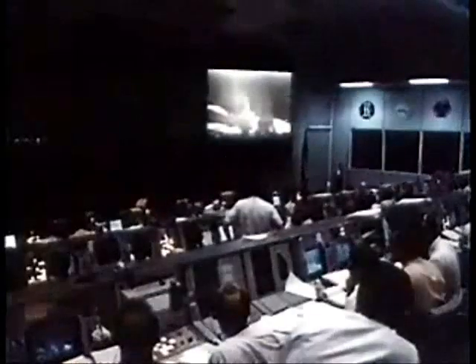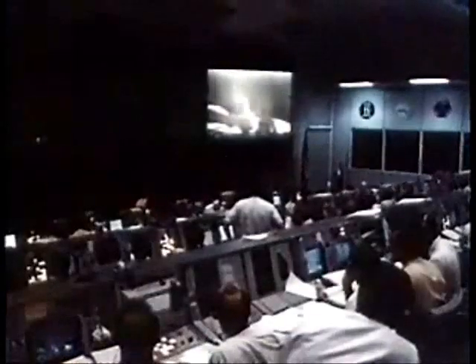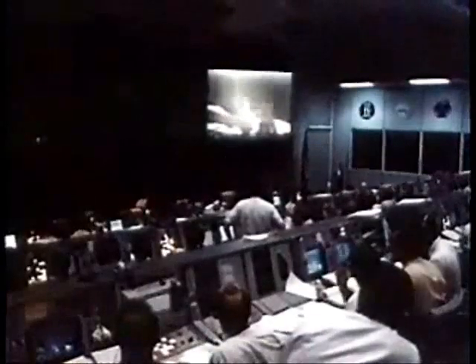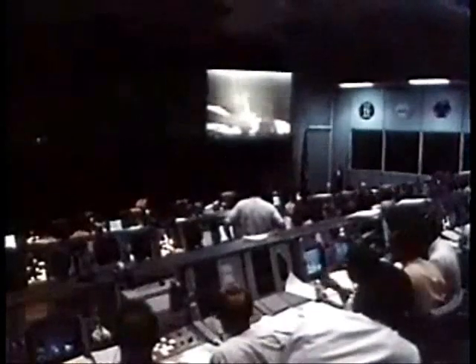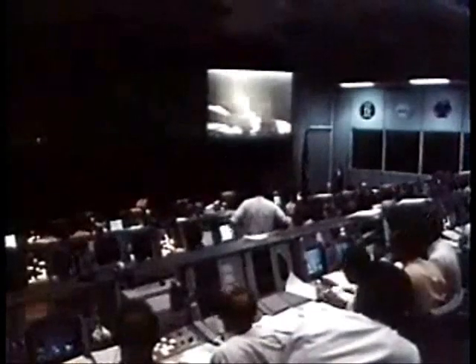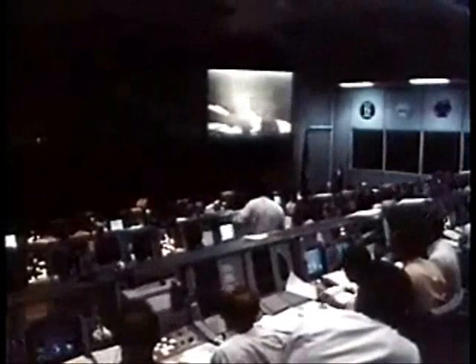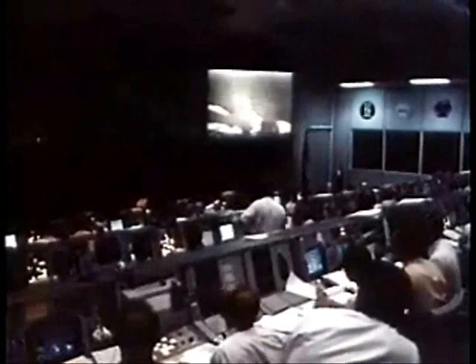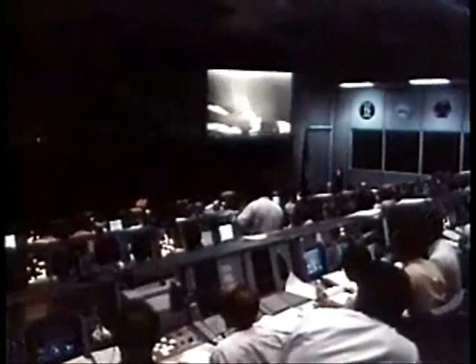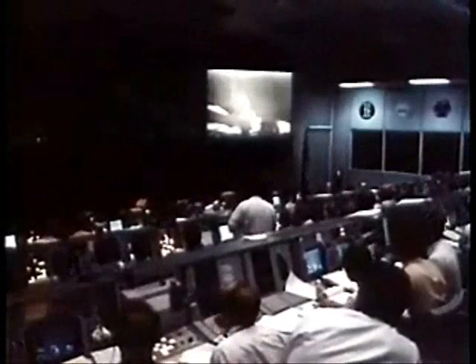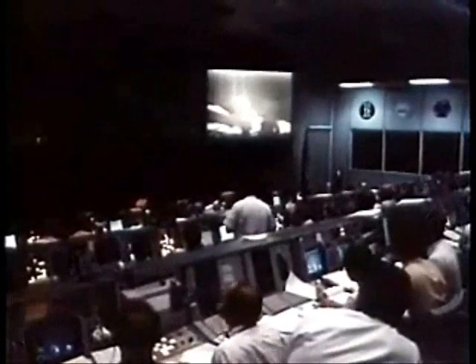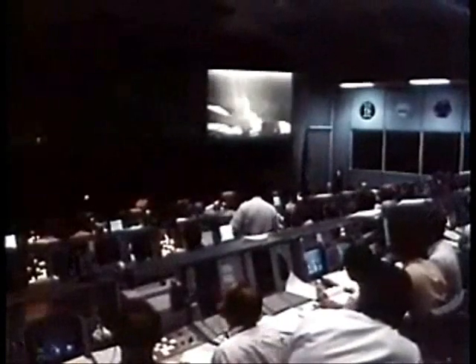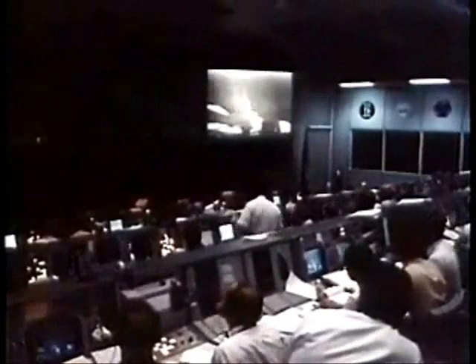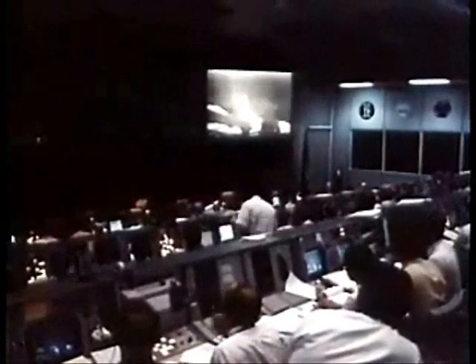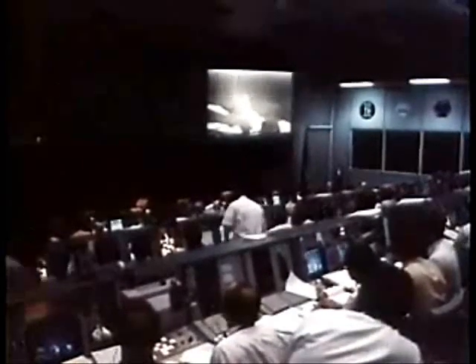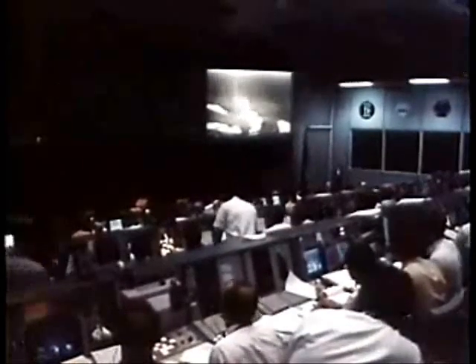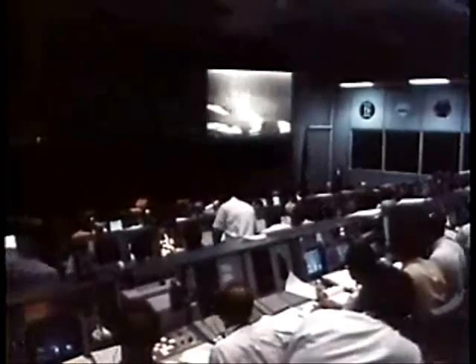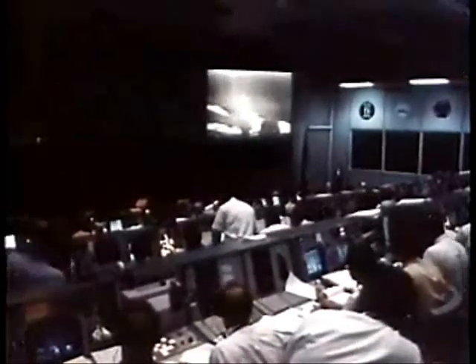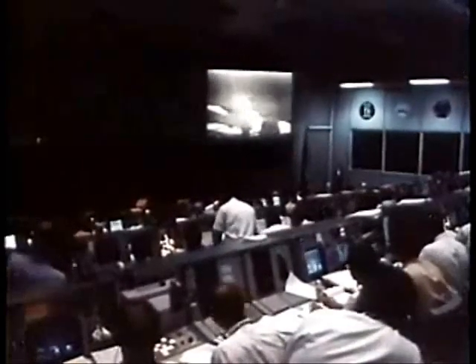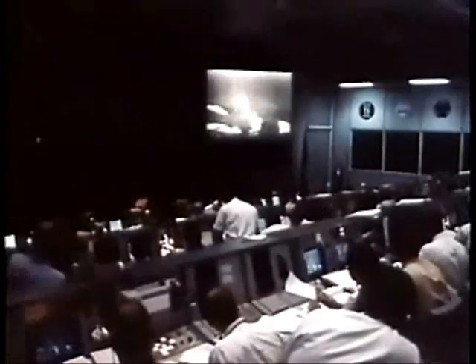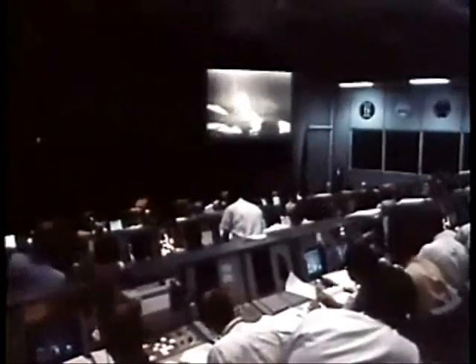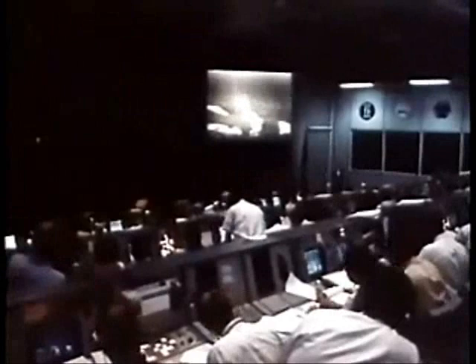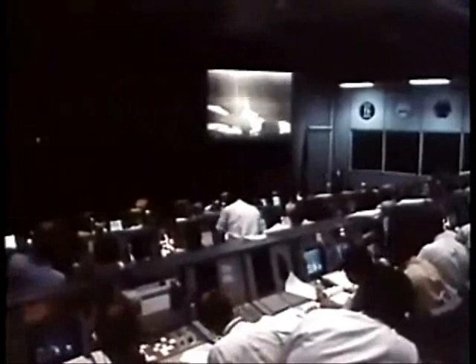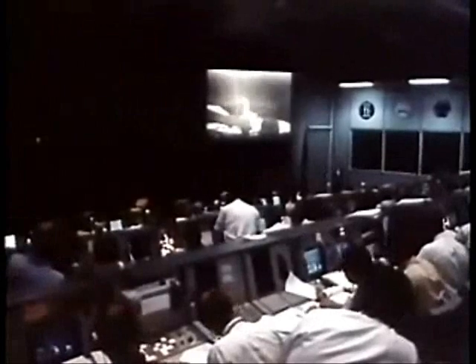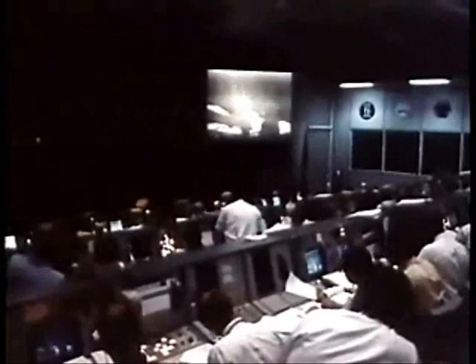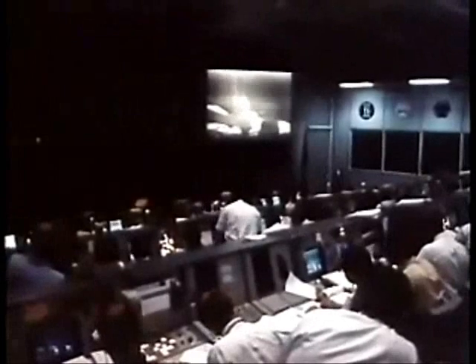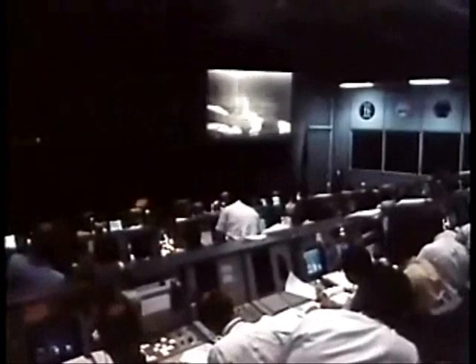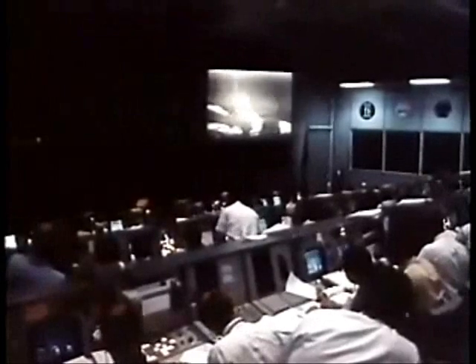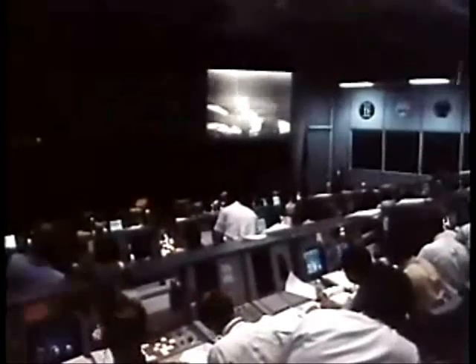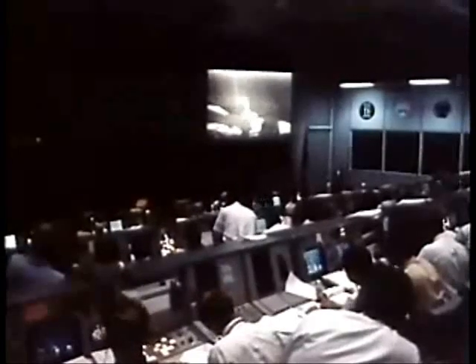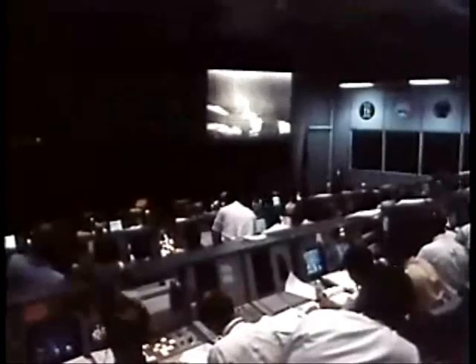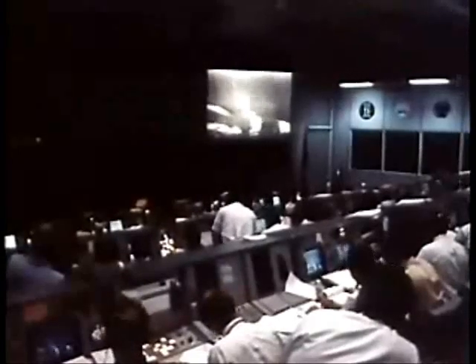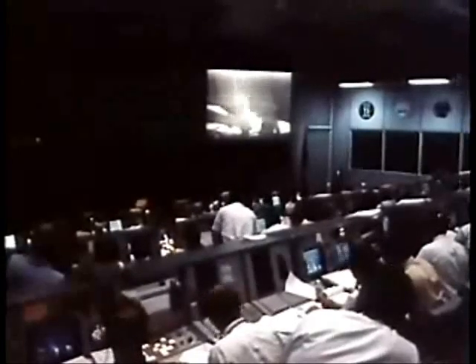Are you getting a TV picture now, Houston? Neil, yes, we are getting a TV picture. You're in our field of view now.